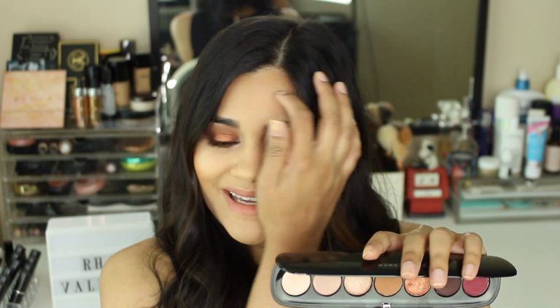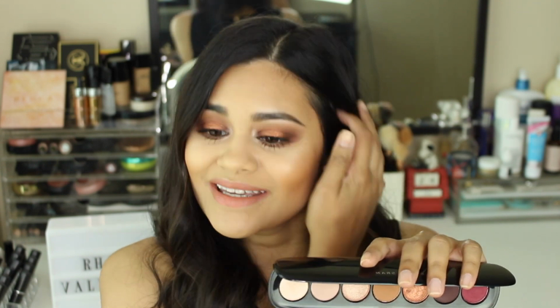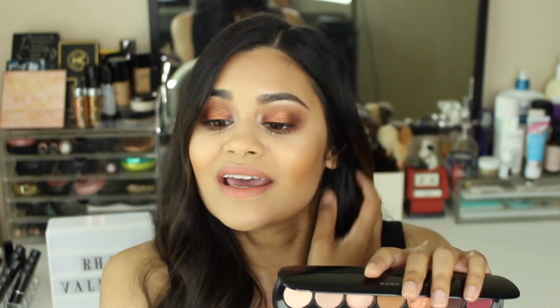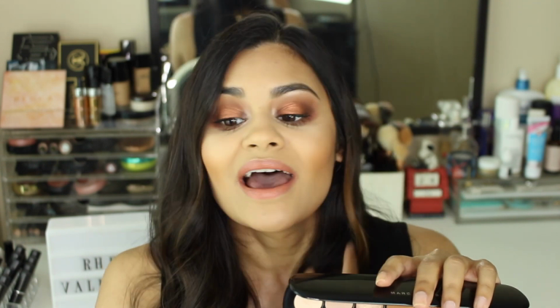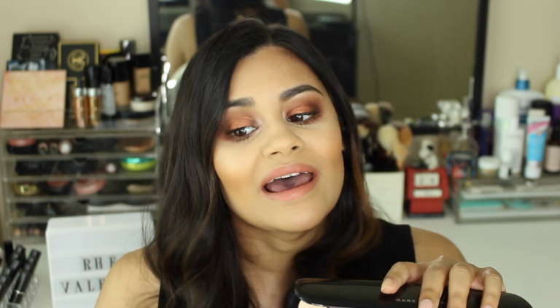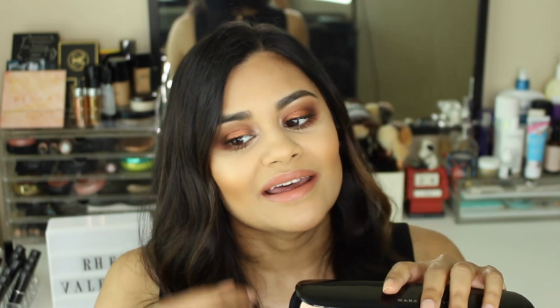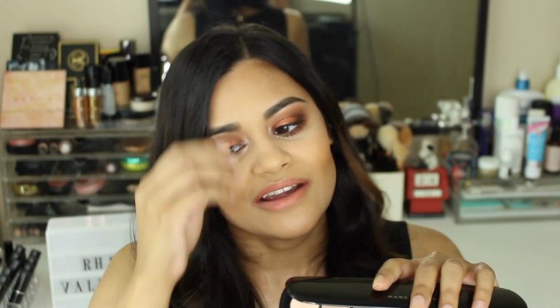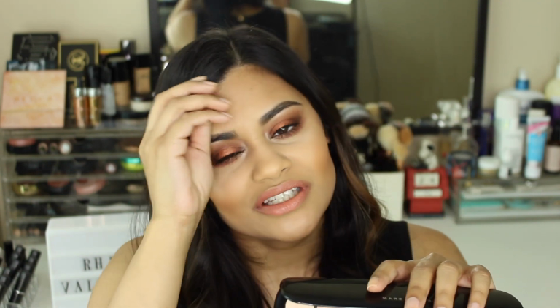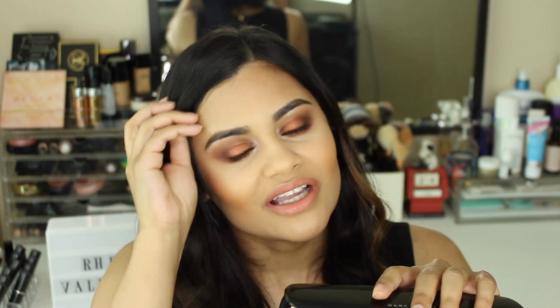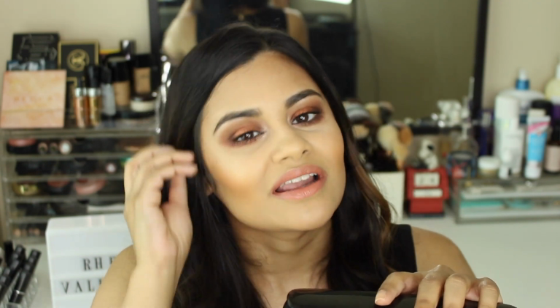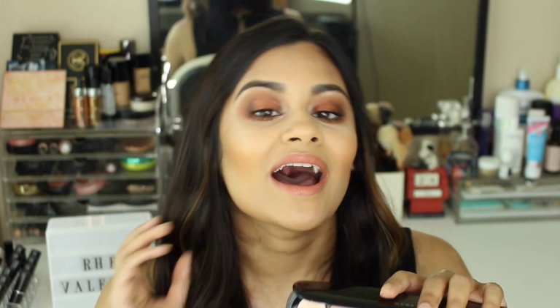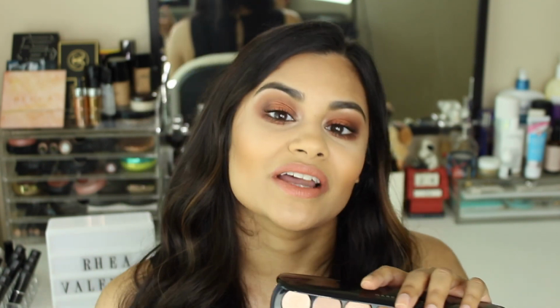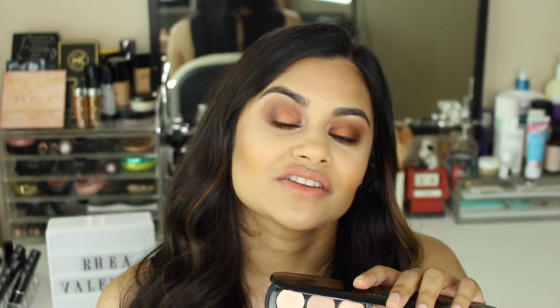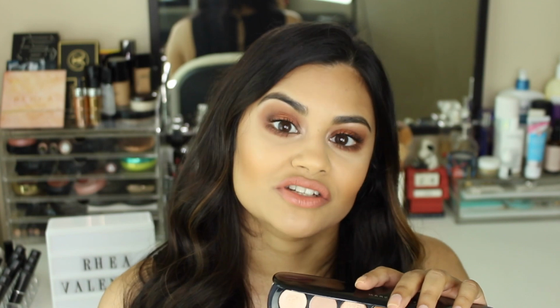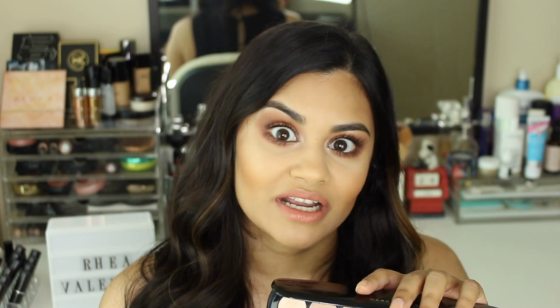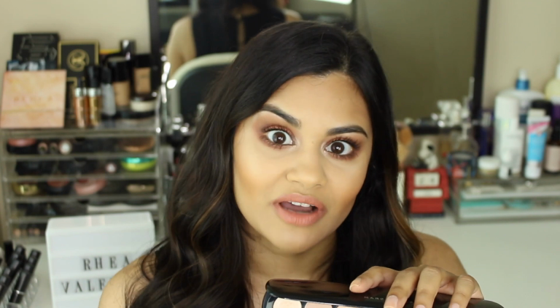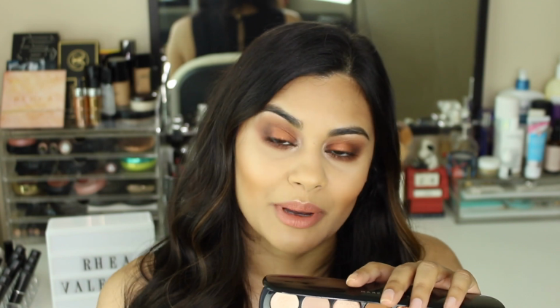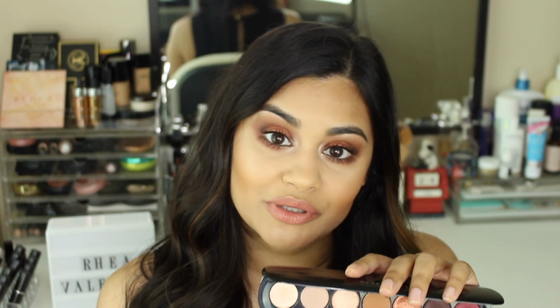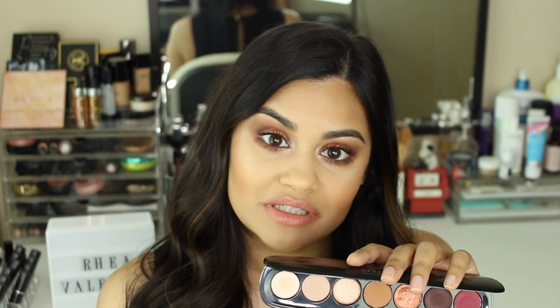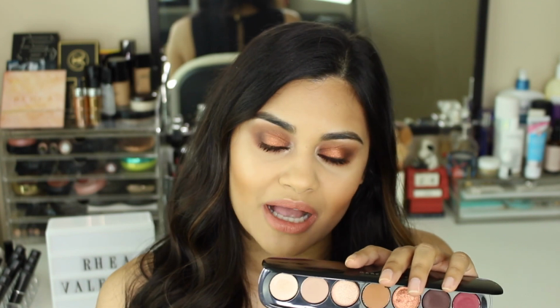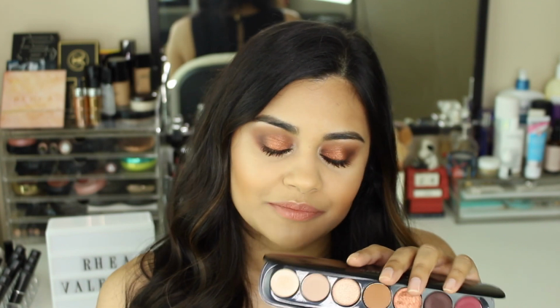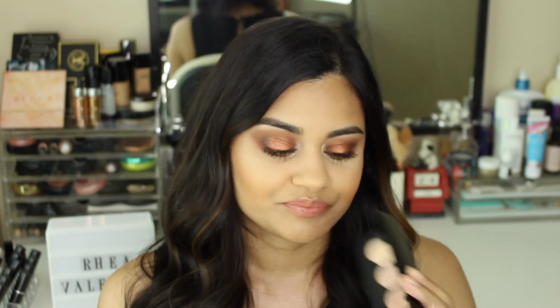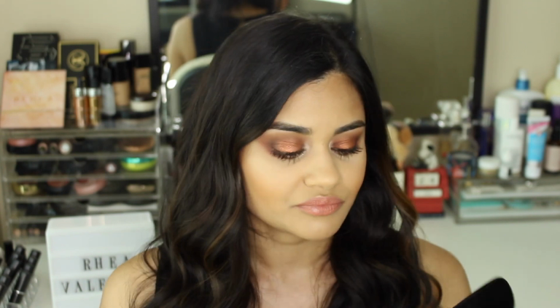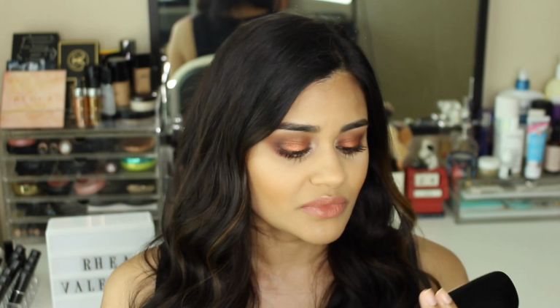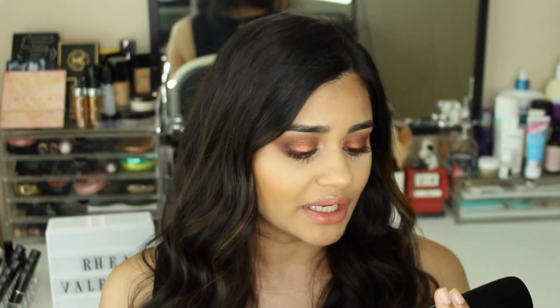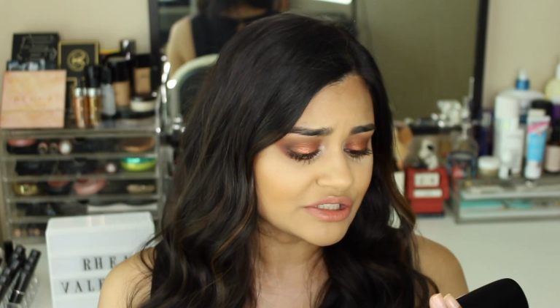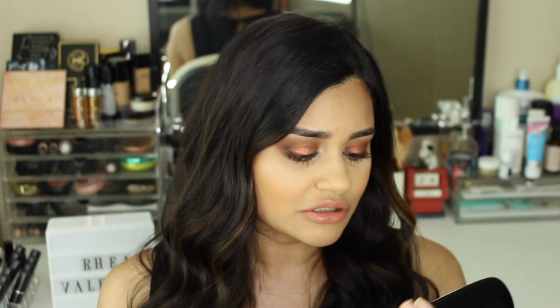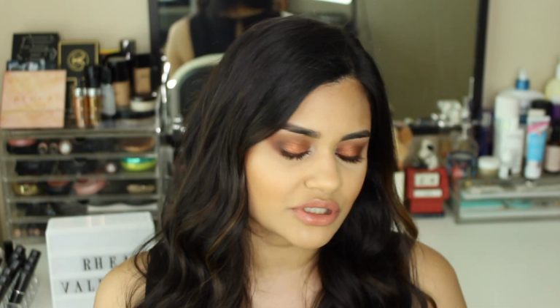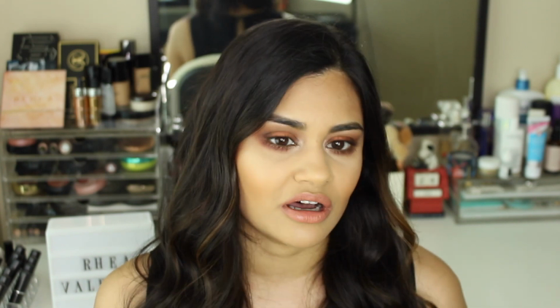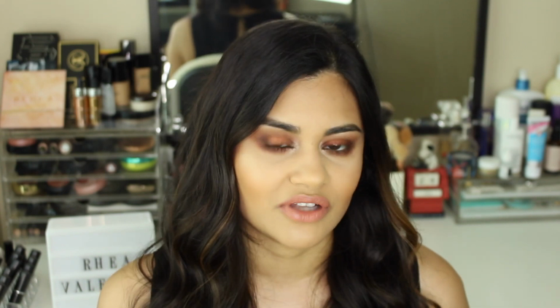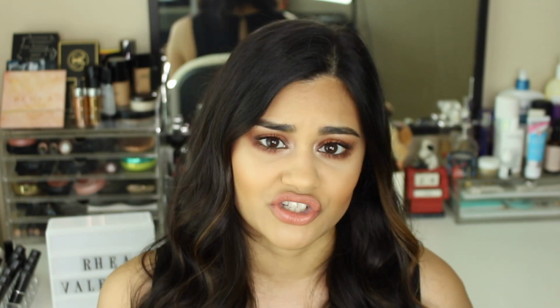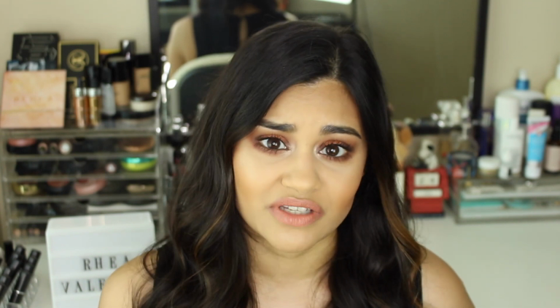Am I going to keep this eyeshadow palette? Yeah, probably — because I actually really really like it and I really love the looks I've come up with using this palette.